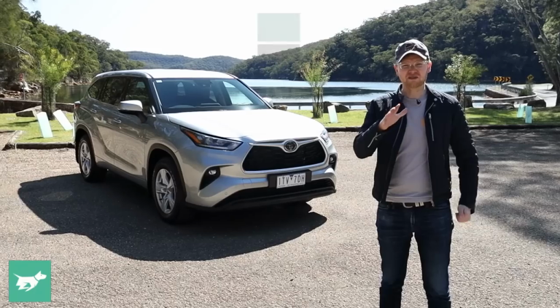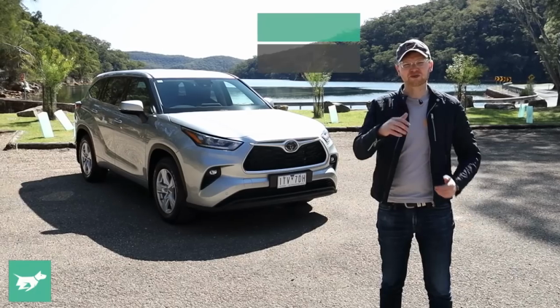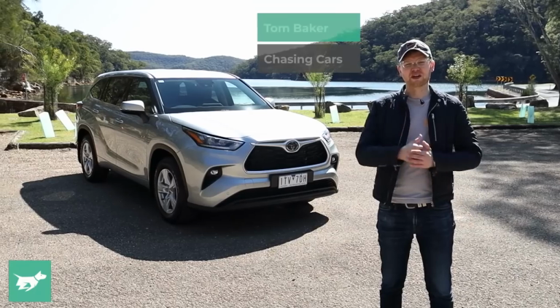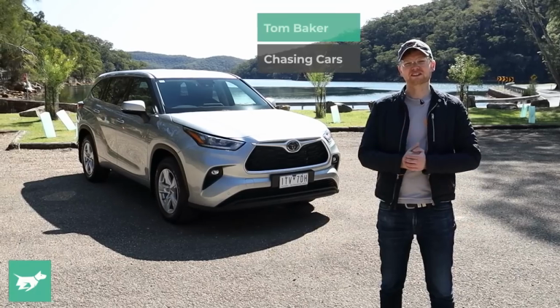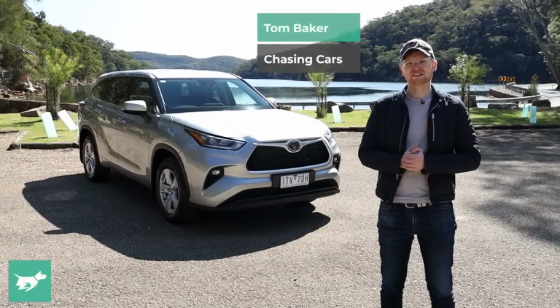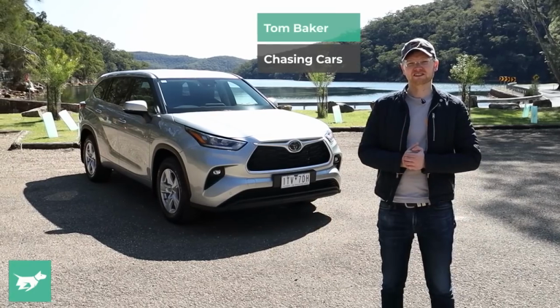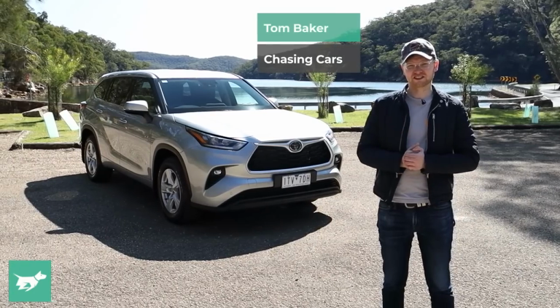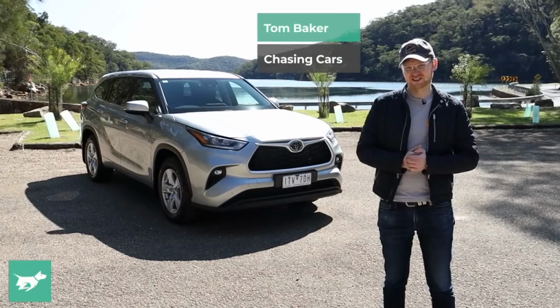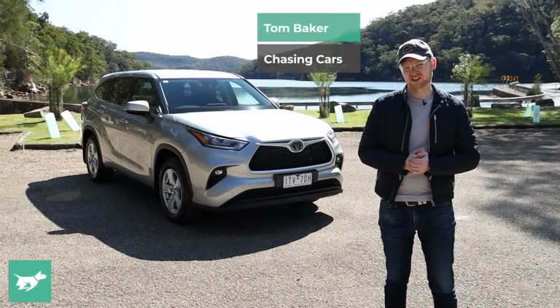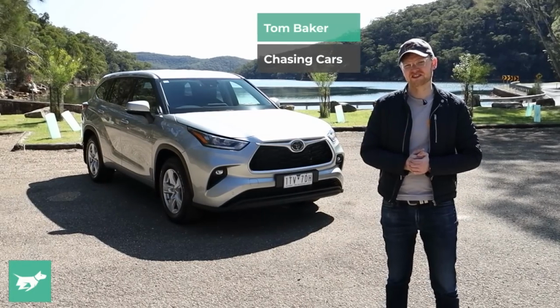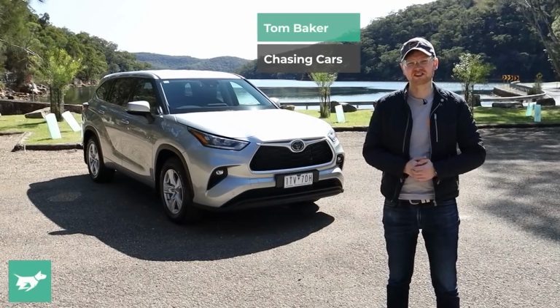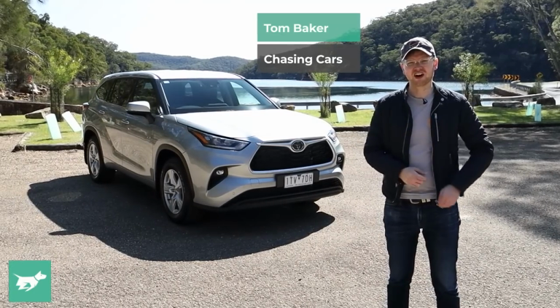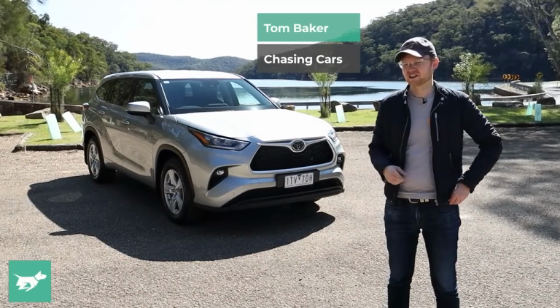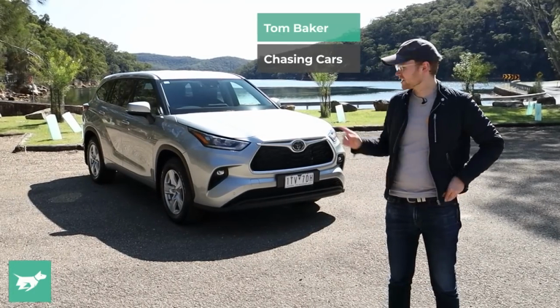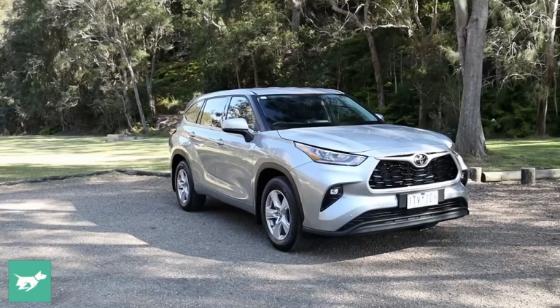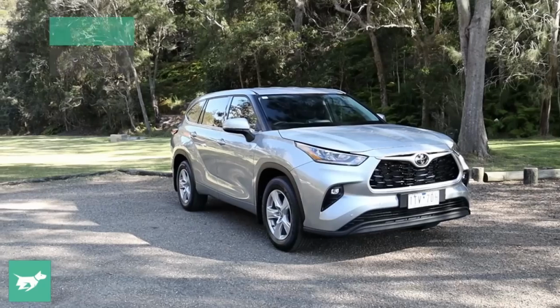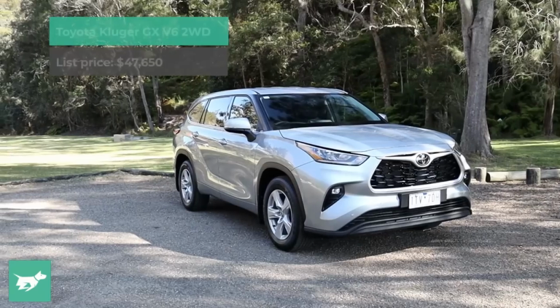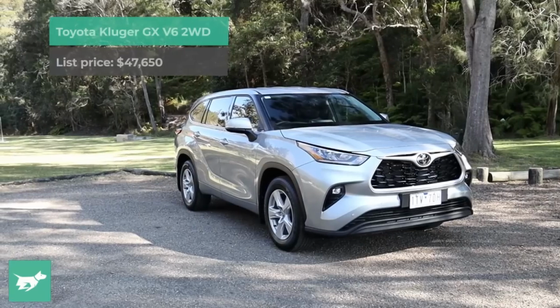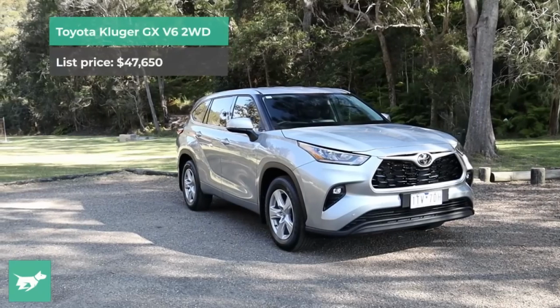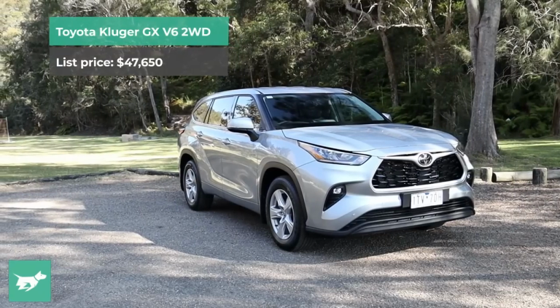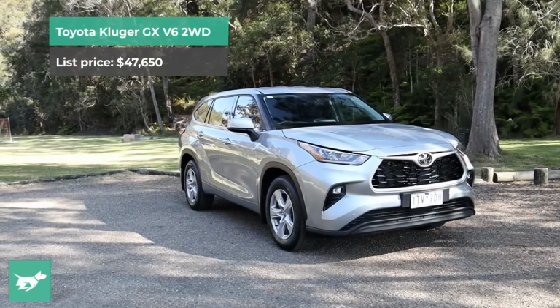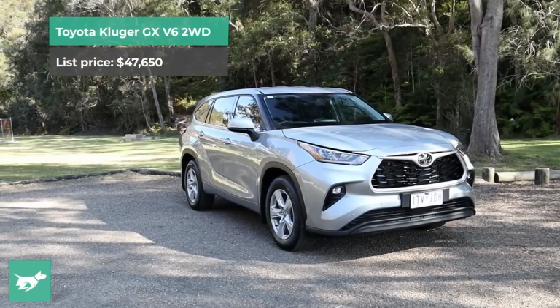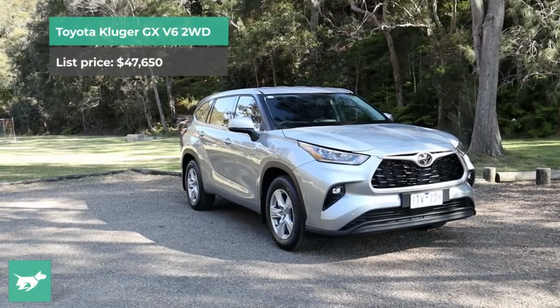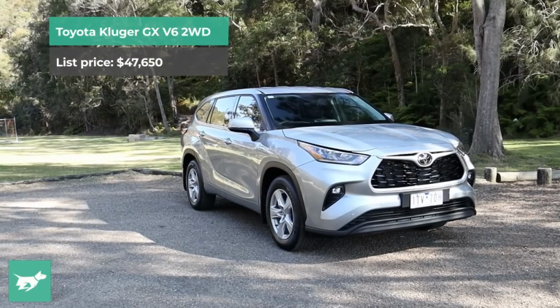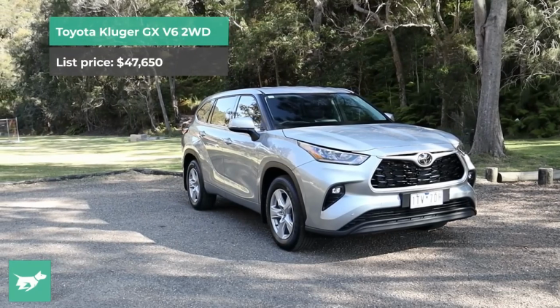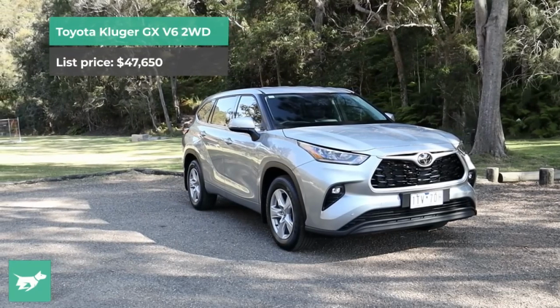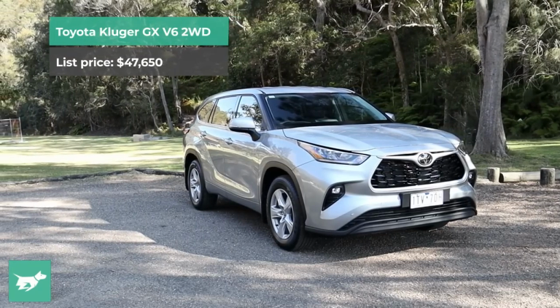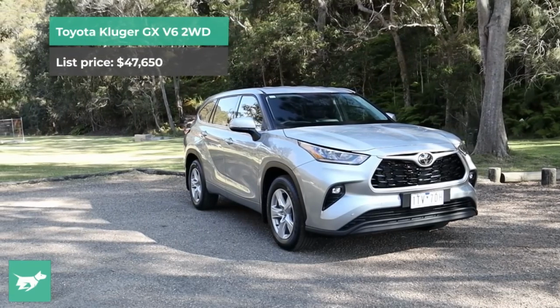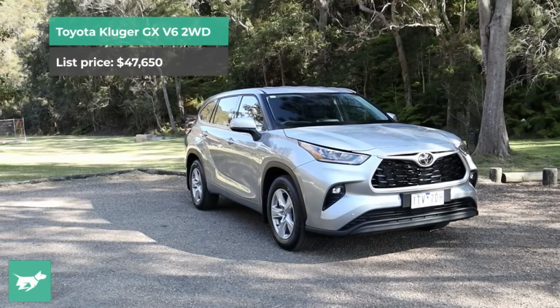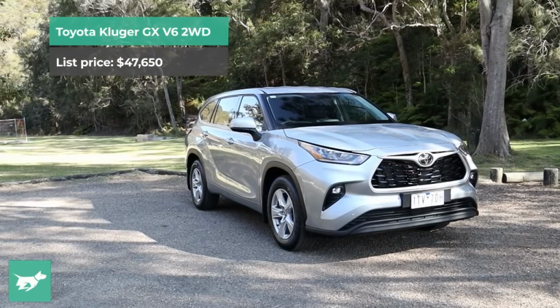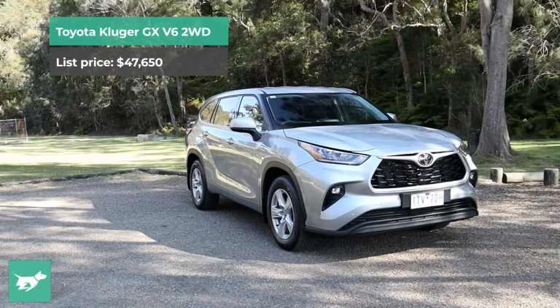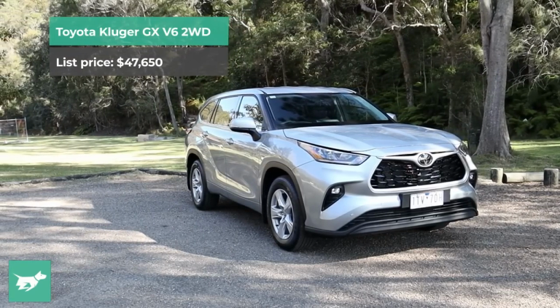I'm Tom Baker, this is Chasing Cars, and this is the cheapest Toyota Kluger you can buy.